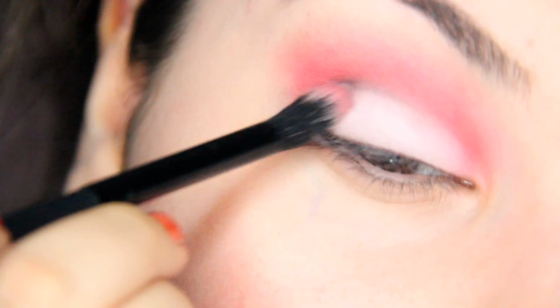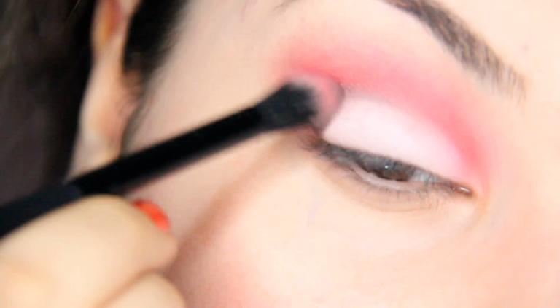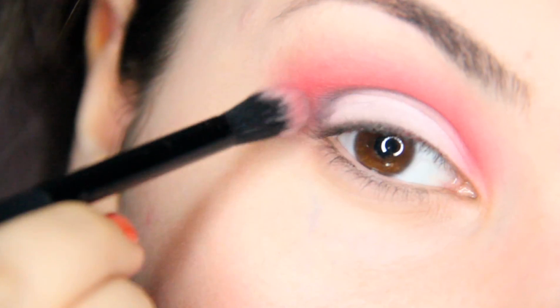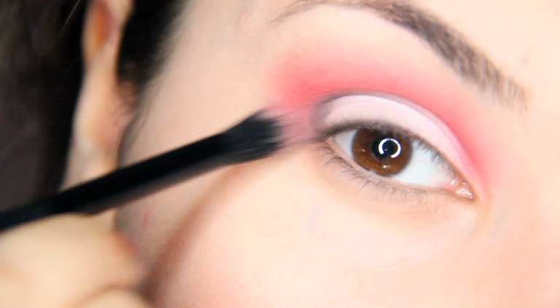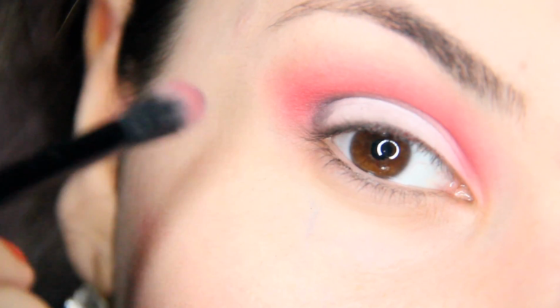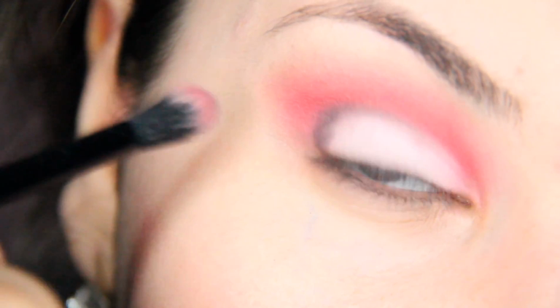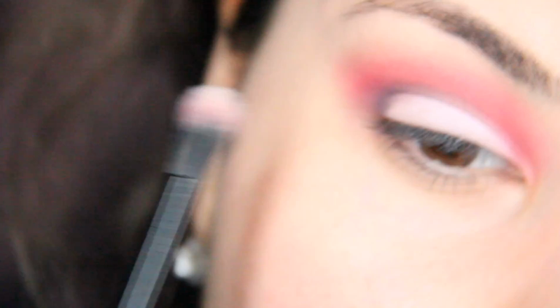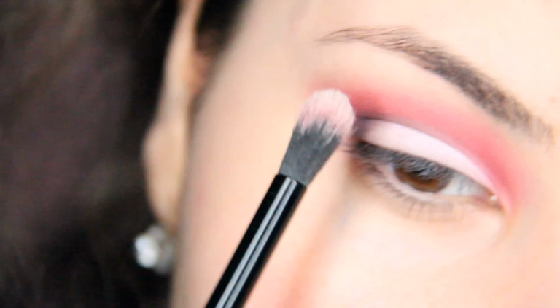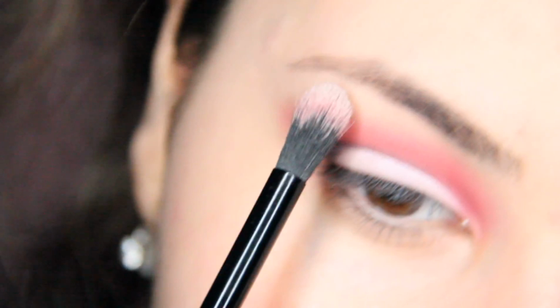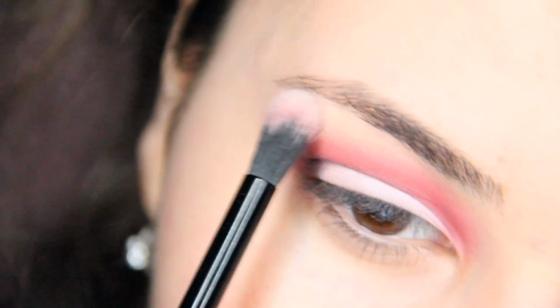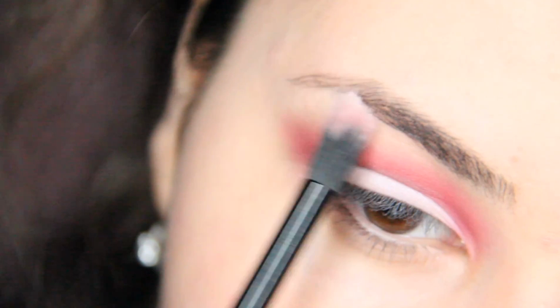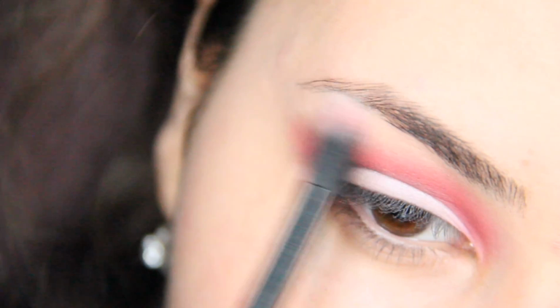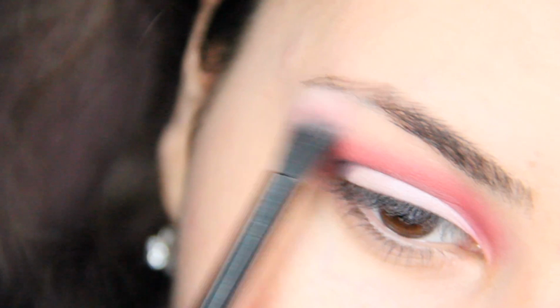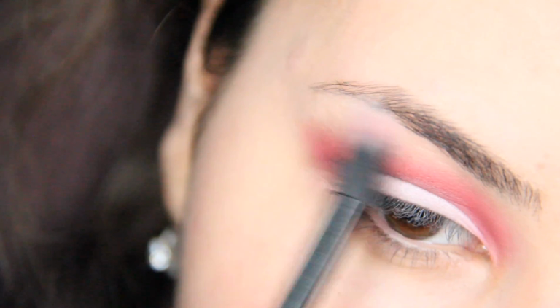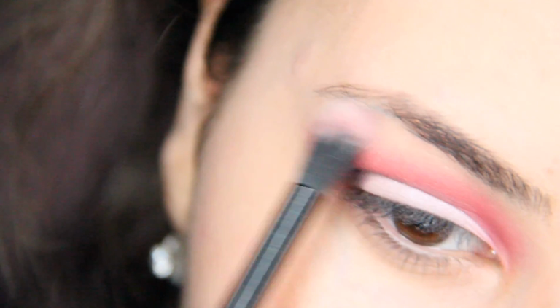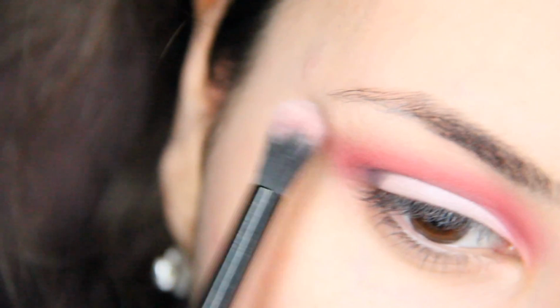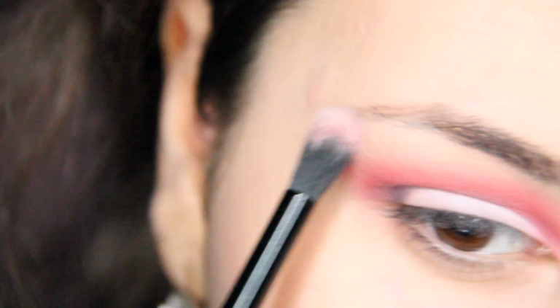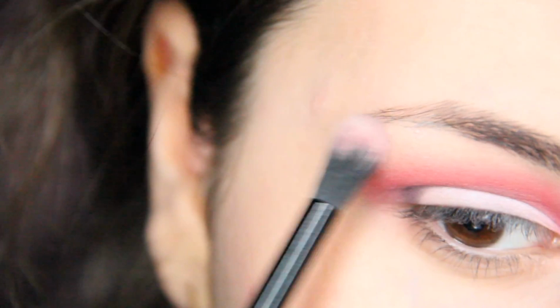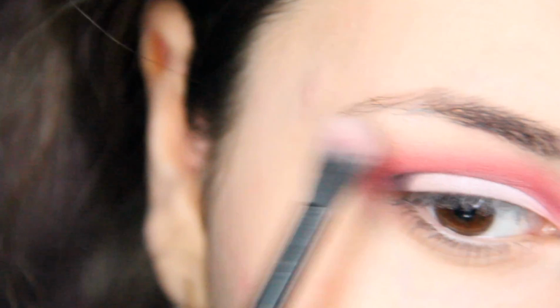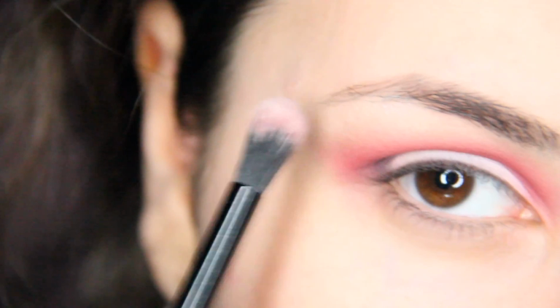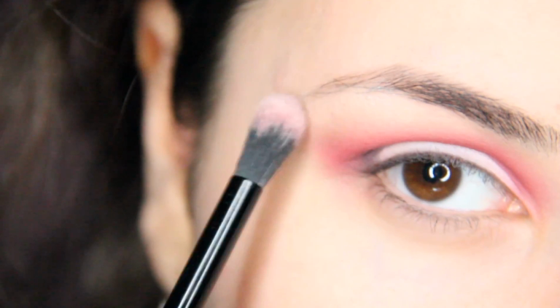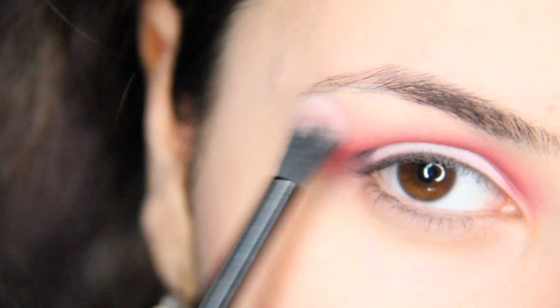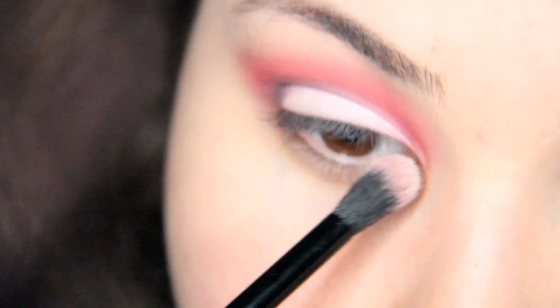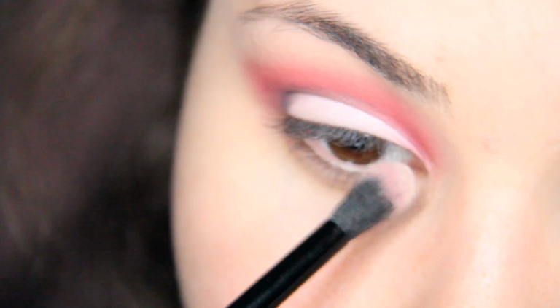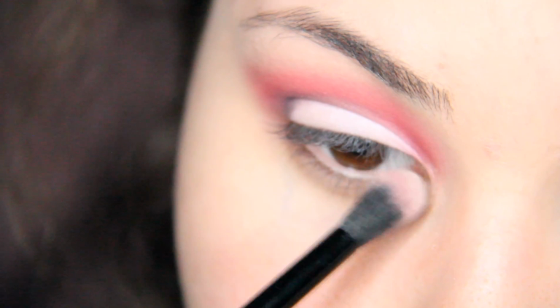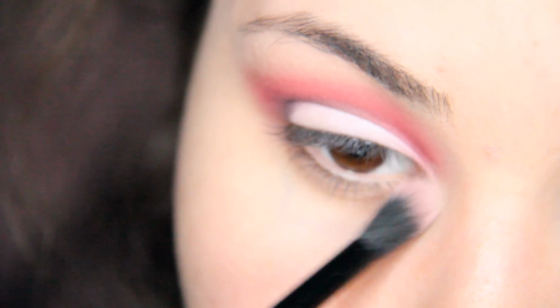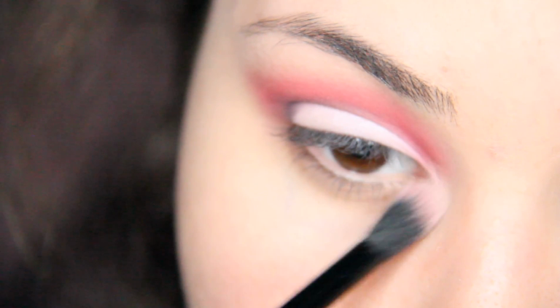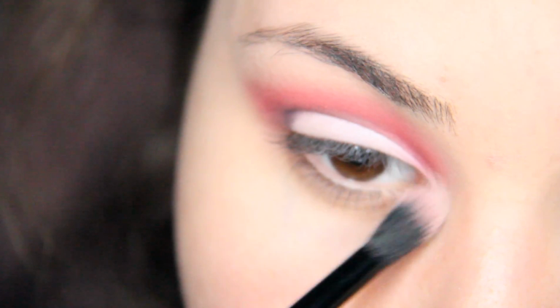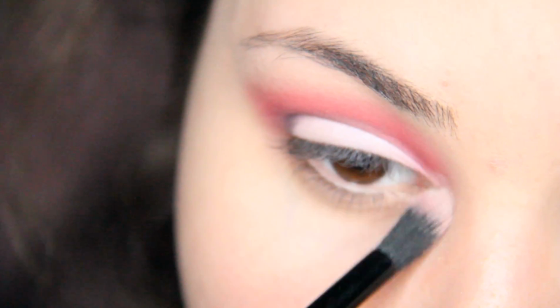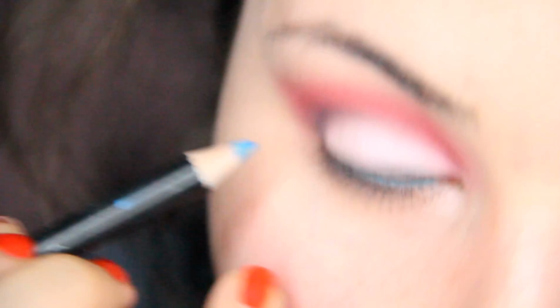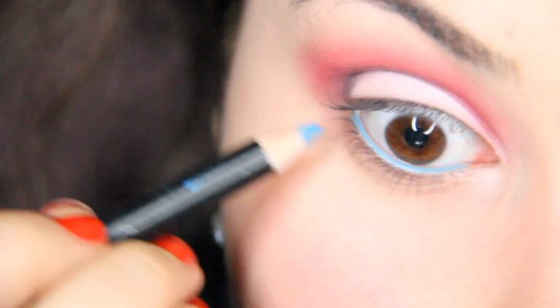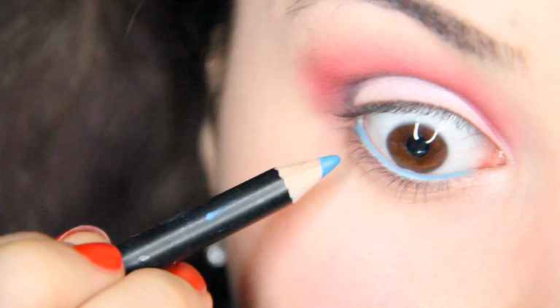Blending. Highlight your brow bone and the inner corner of your eye.